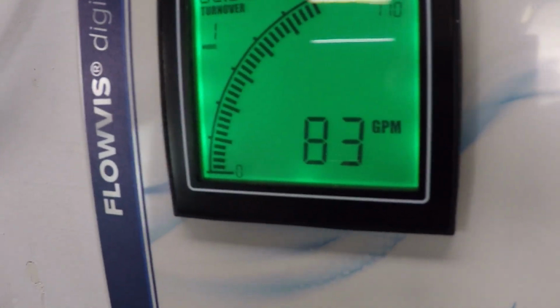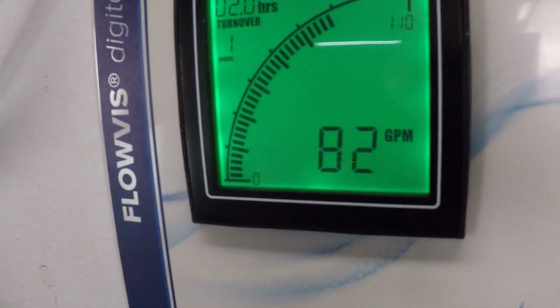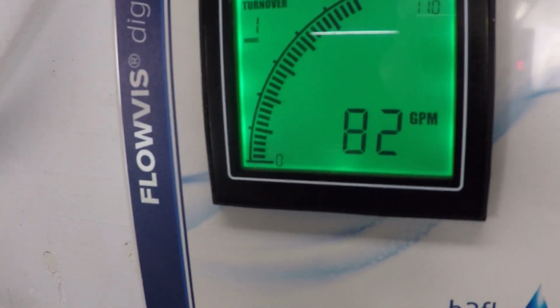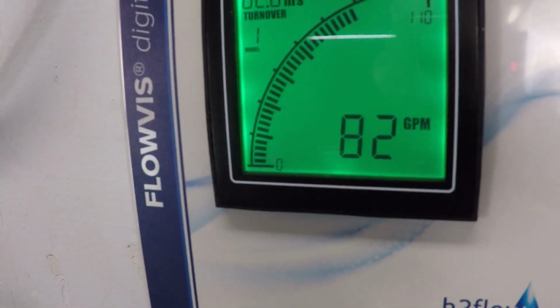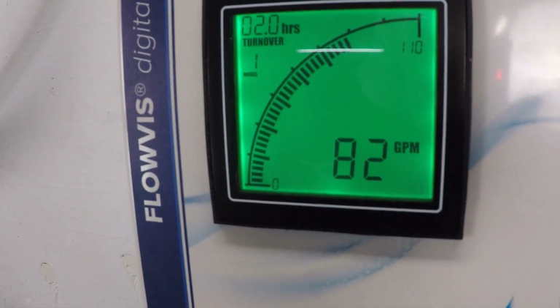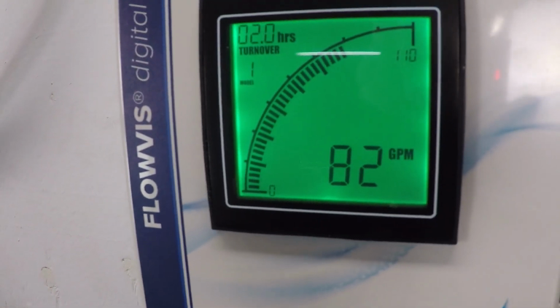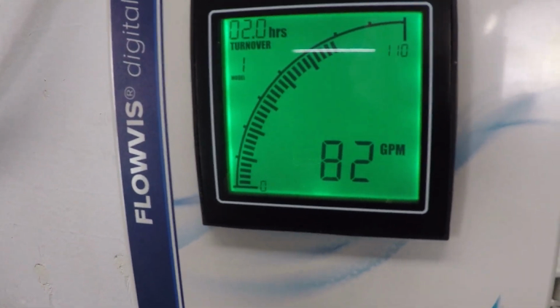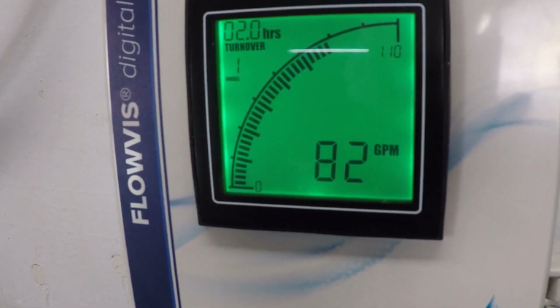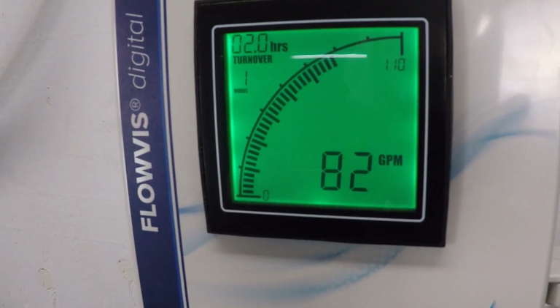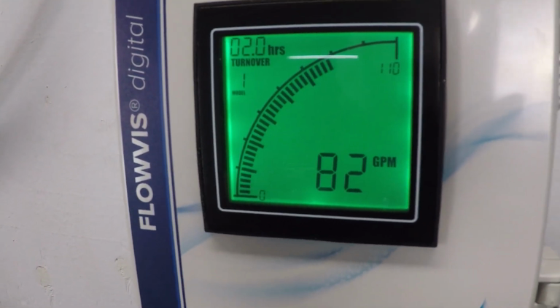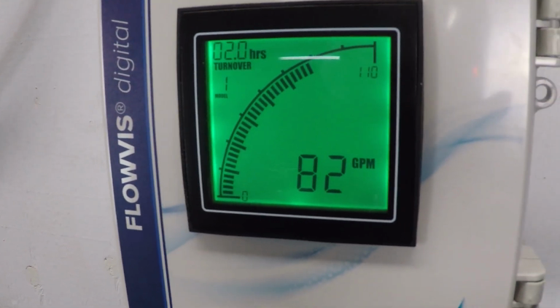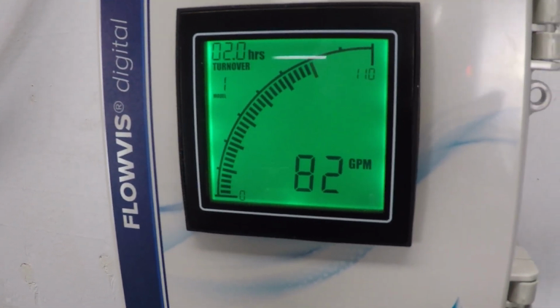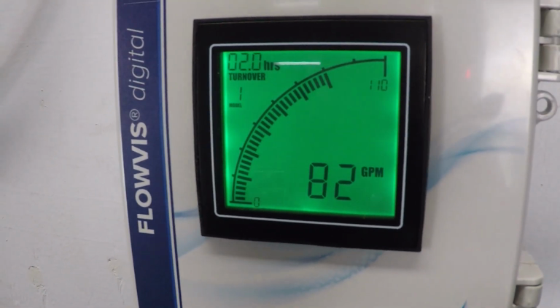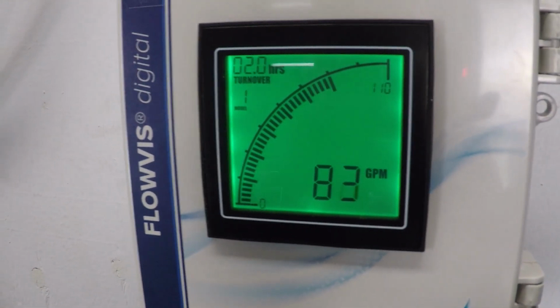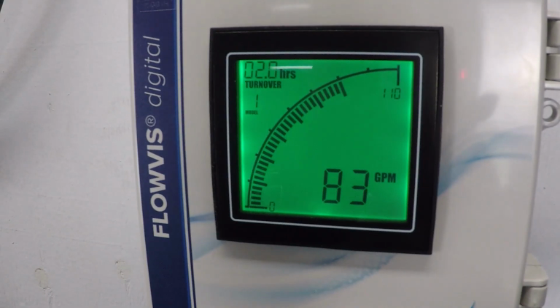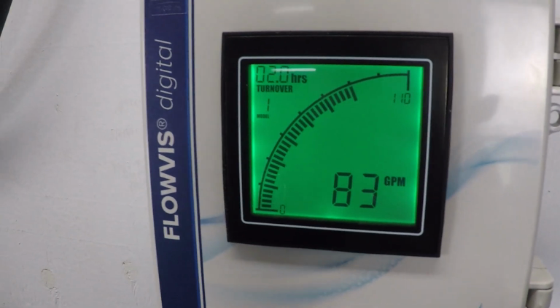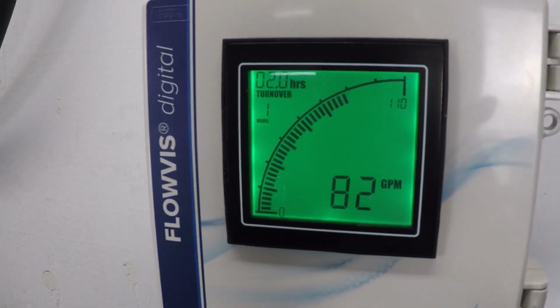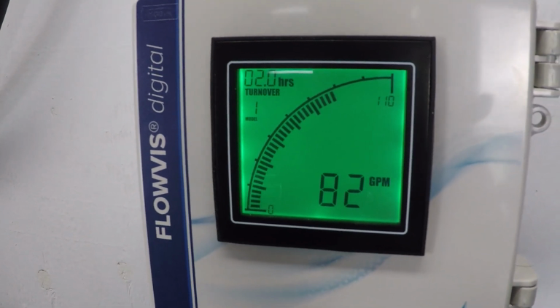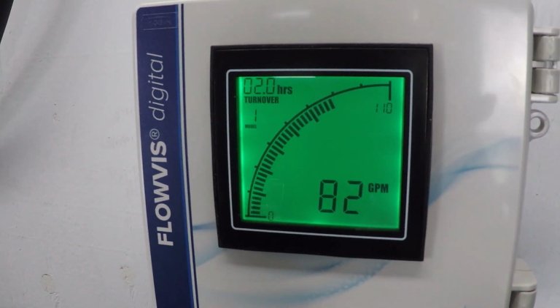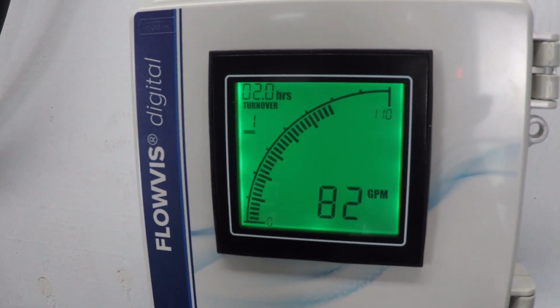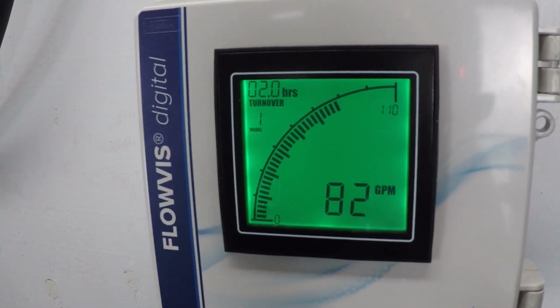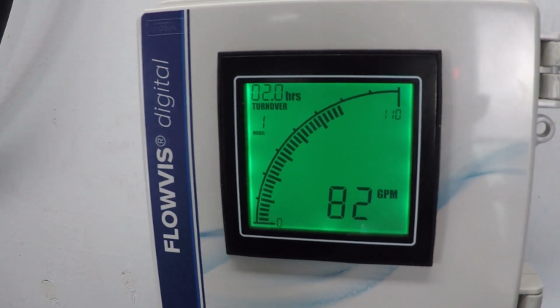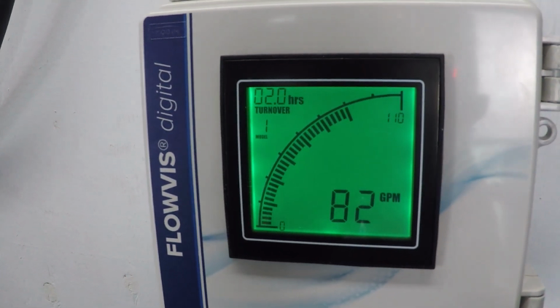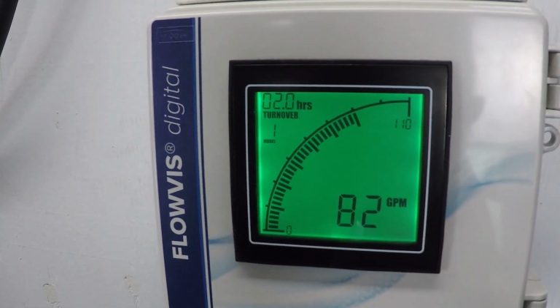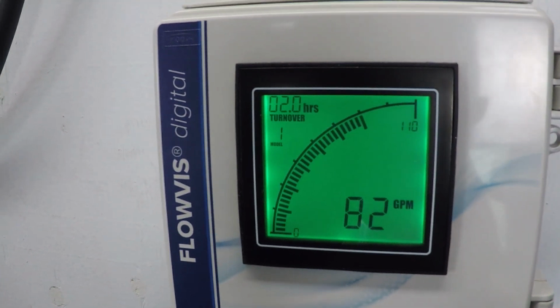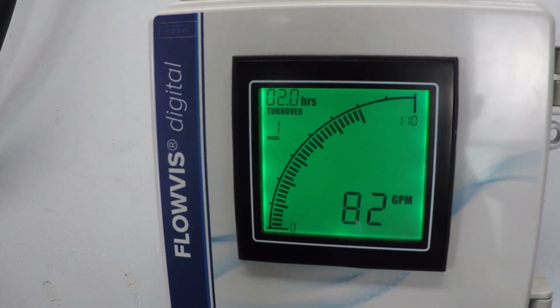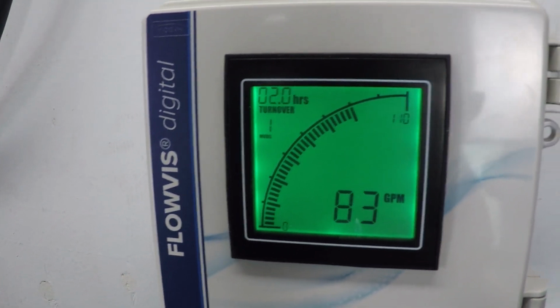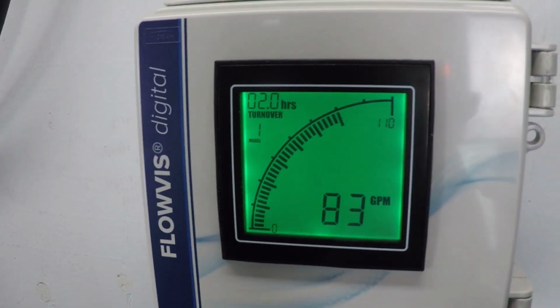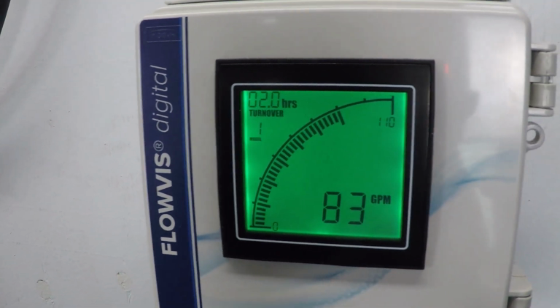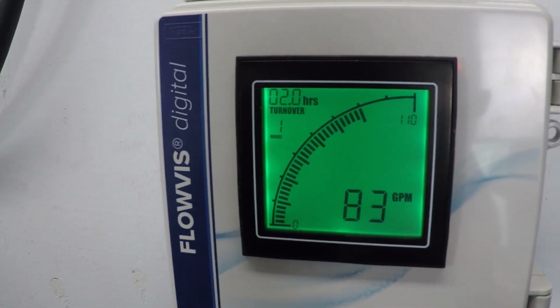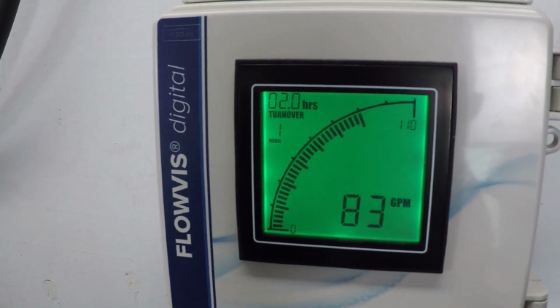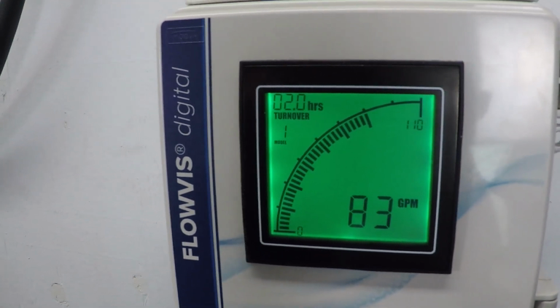The drop in flow is 82 to 83 gallons per minute — so it's a drop of about 20 gallons per minute.